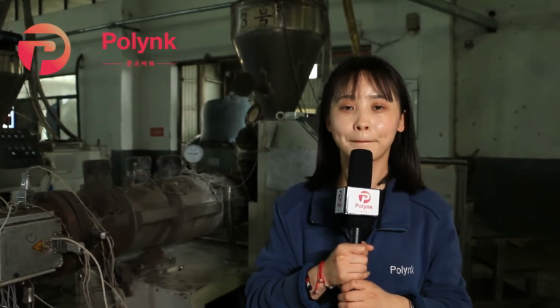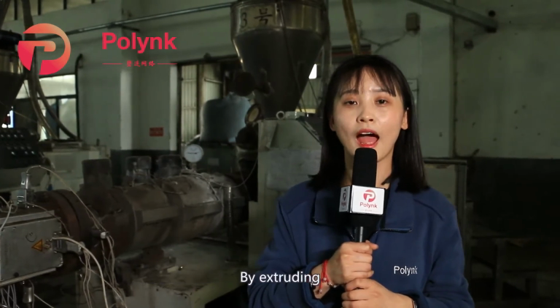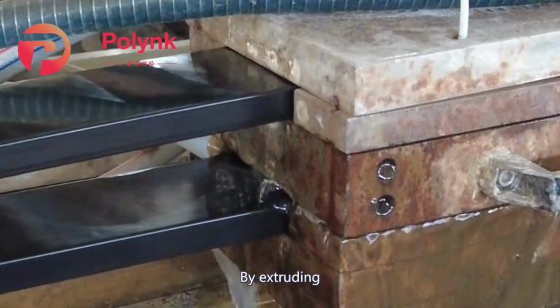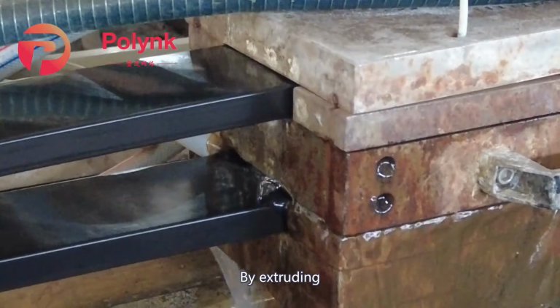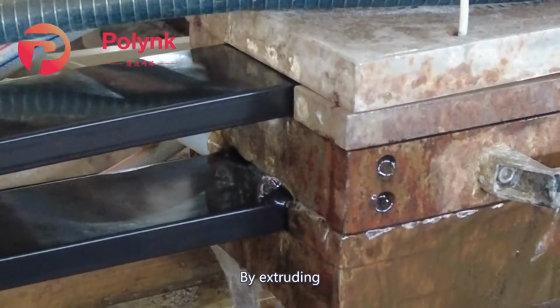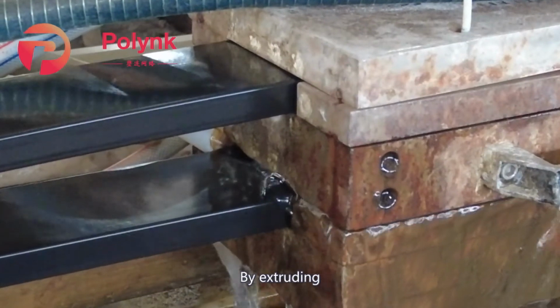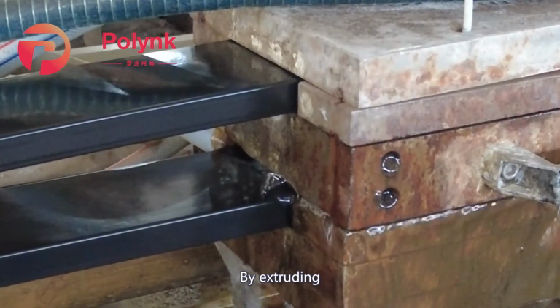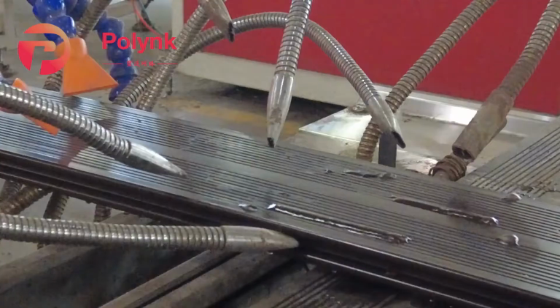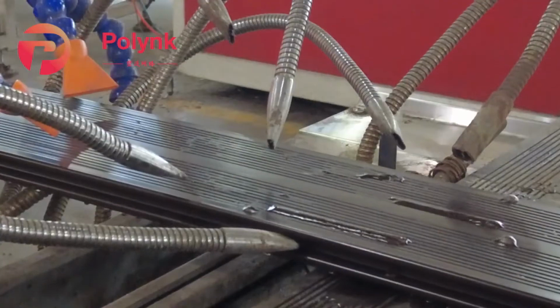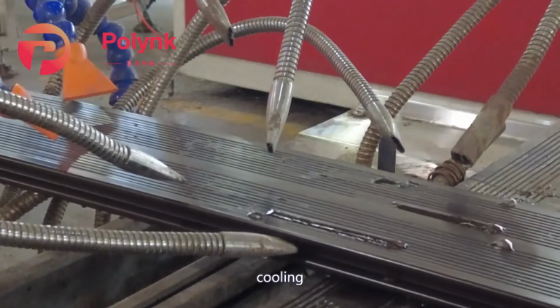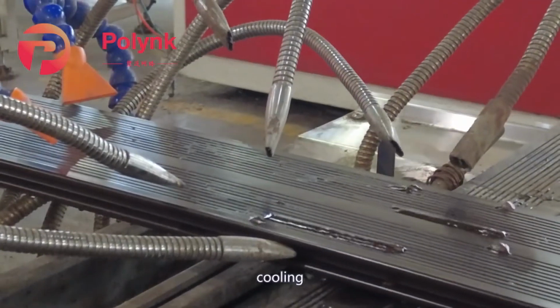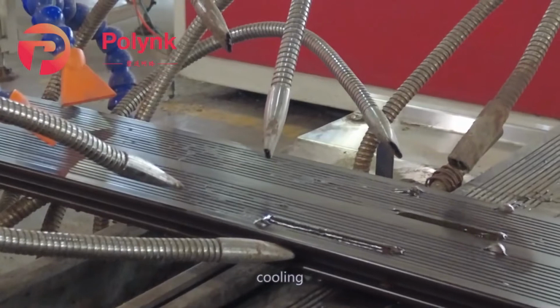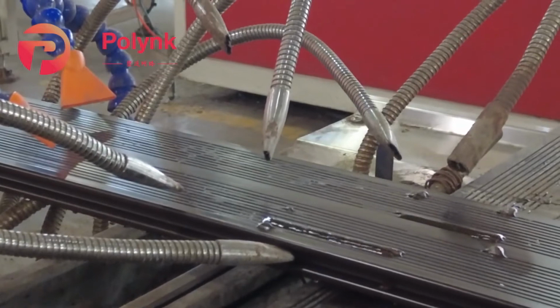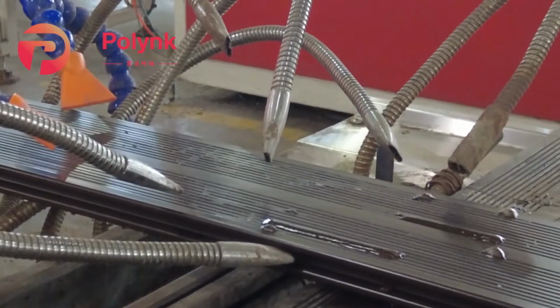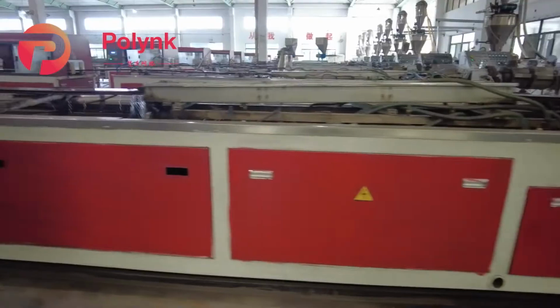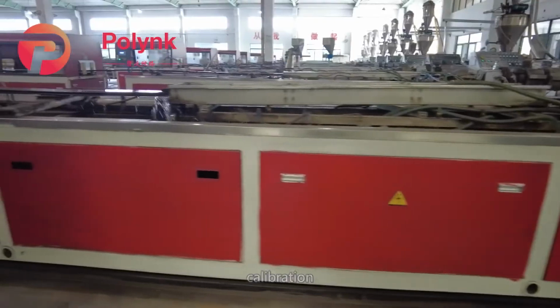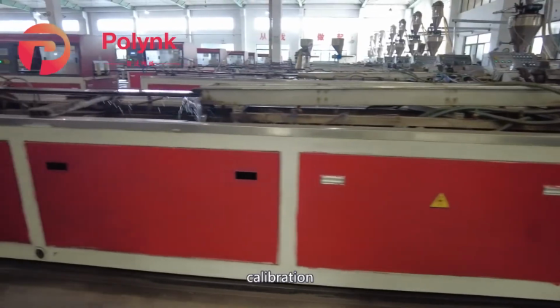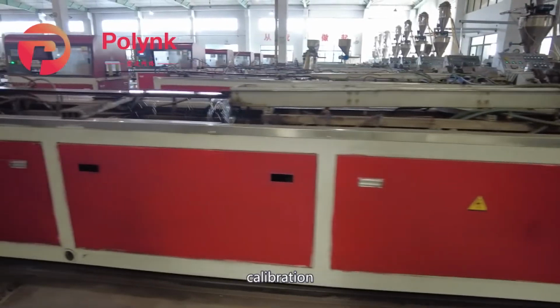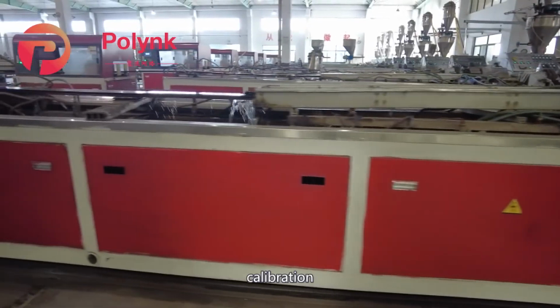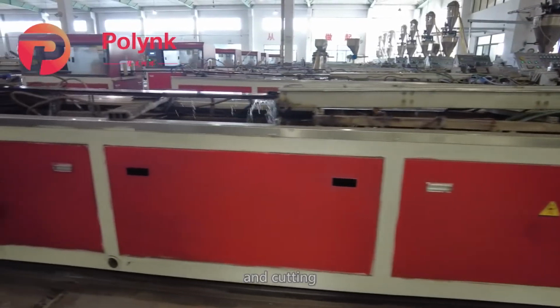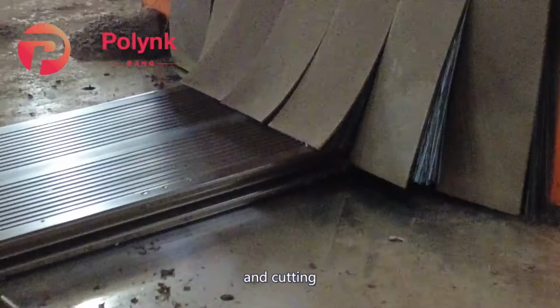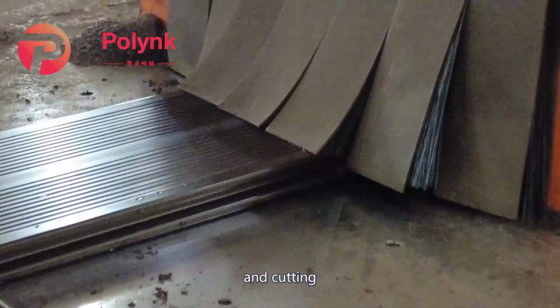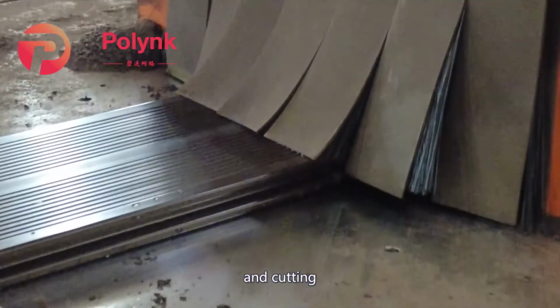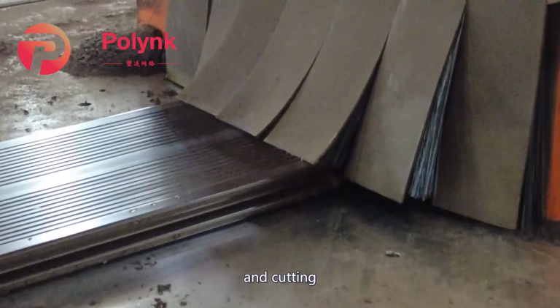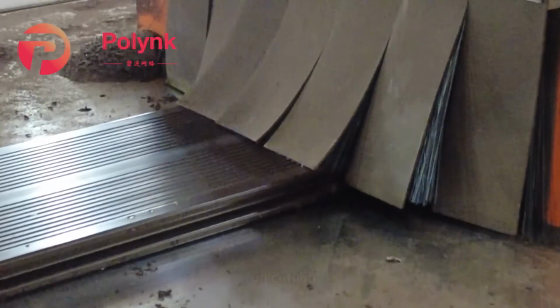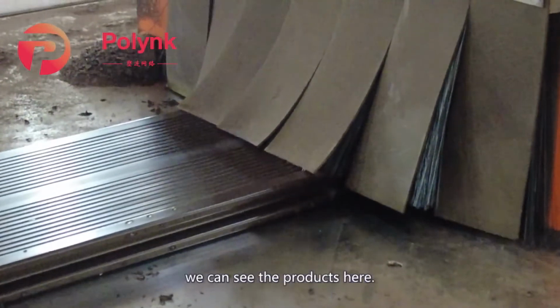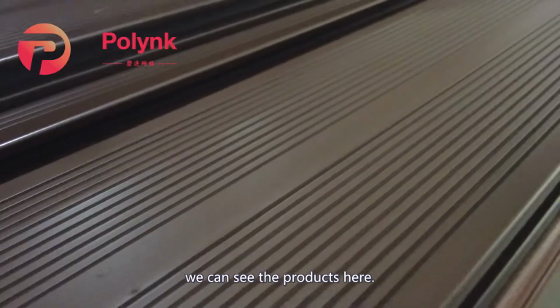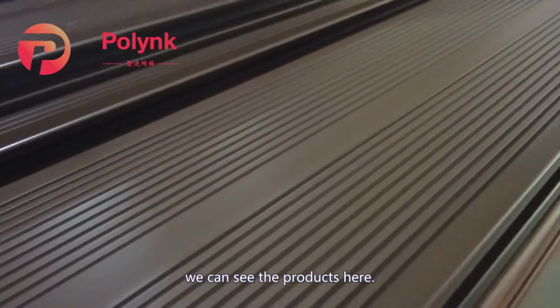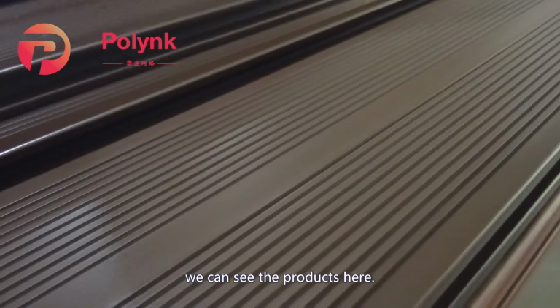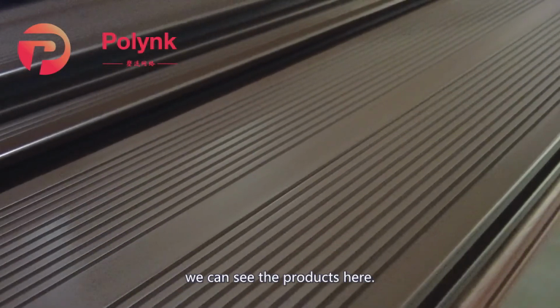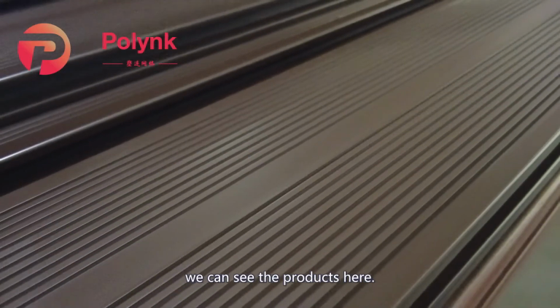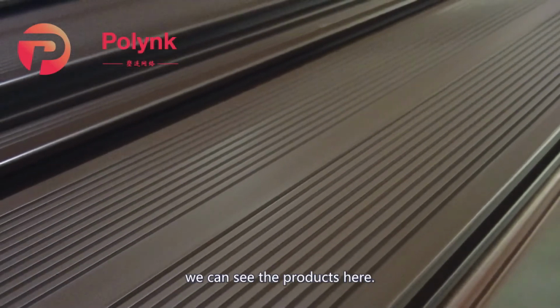By extruding, curing, calibration, and cutting, we can see the finished products here.